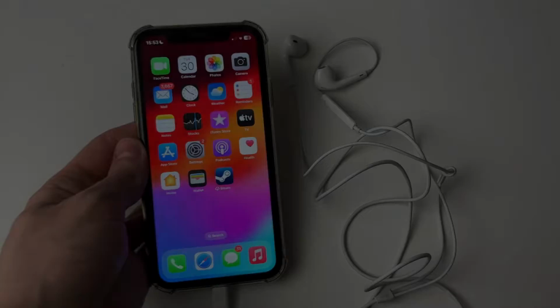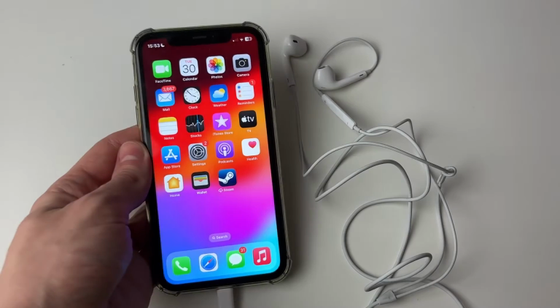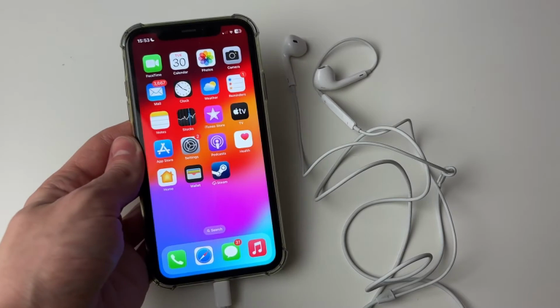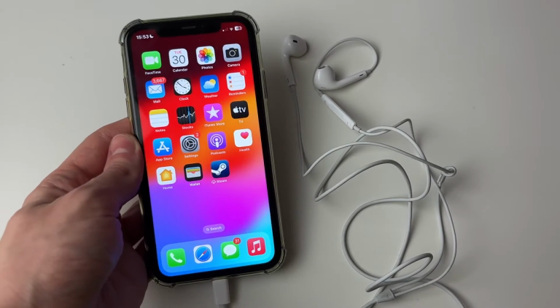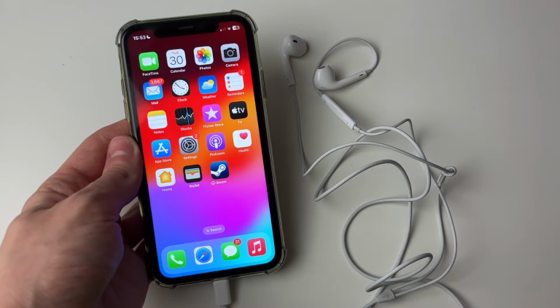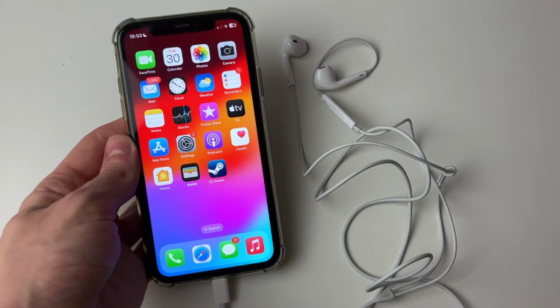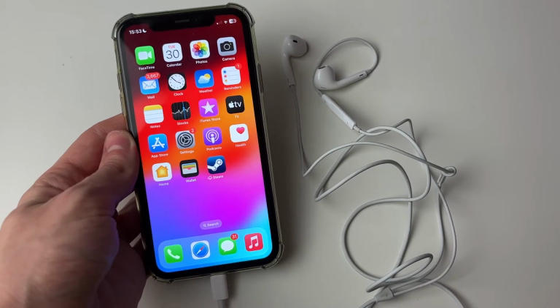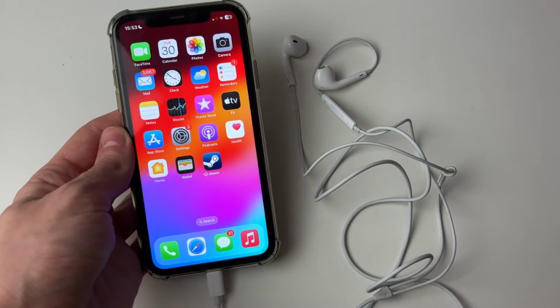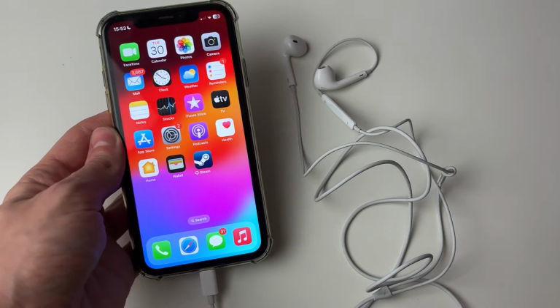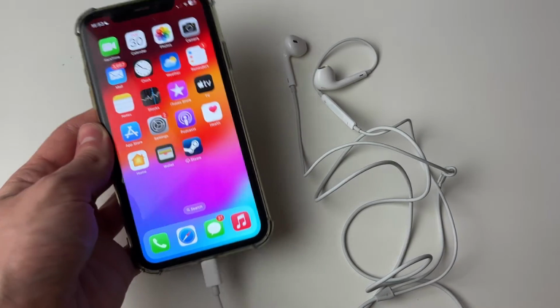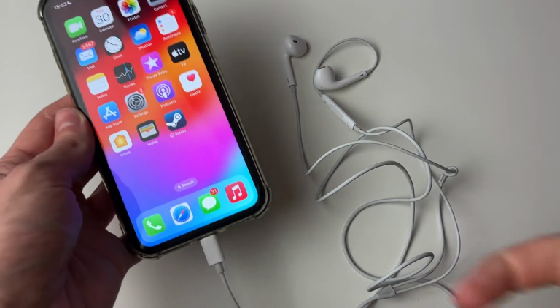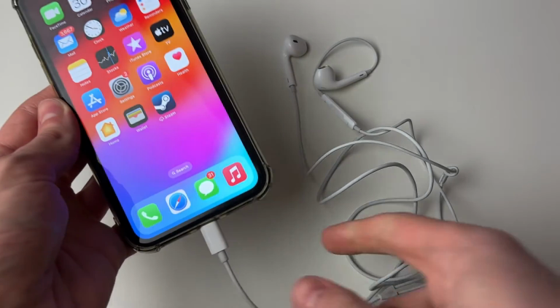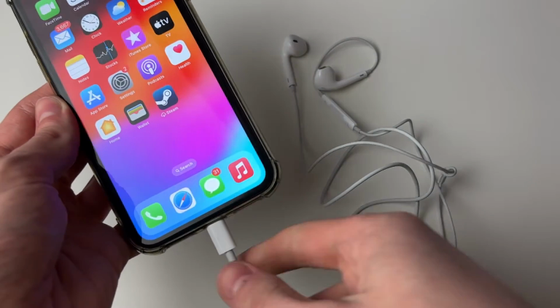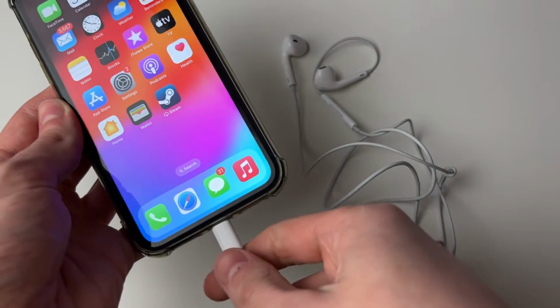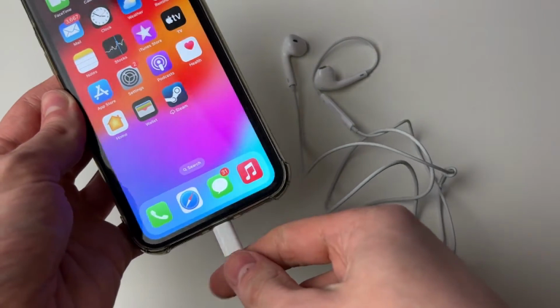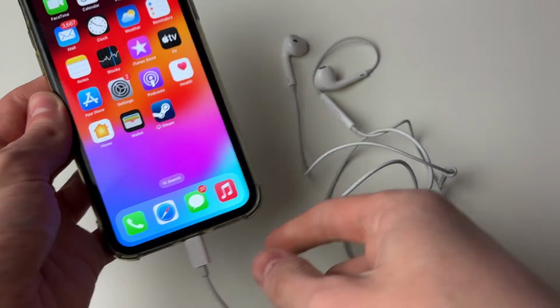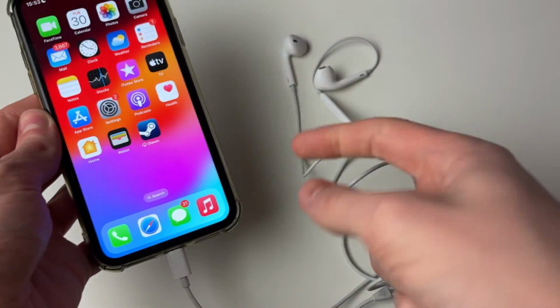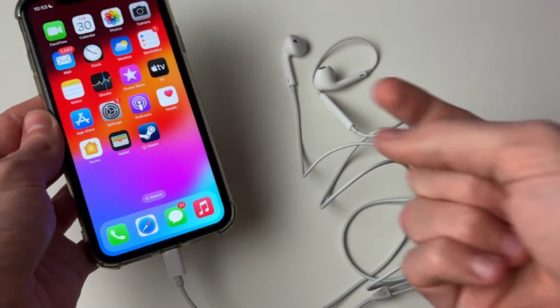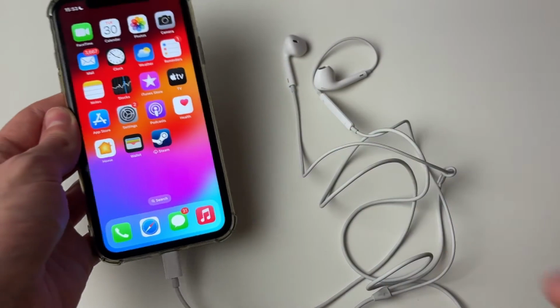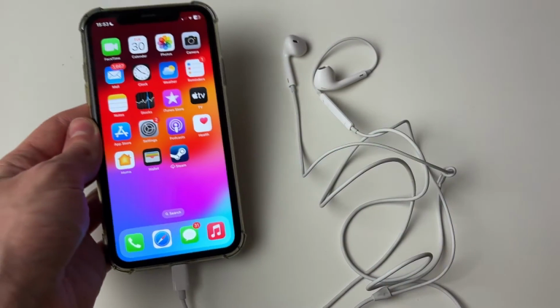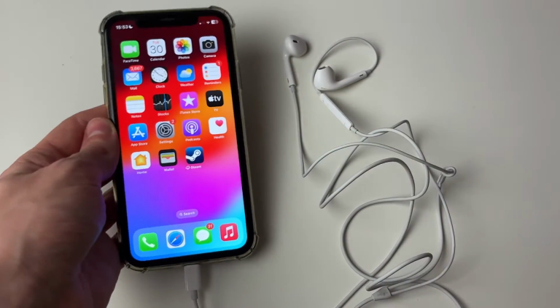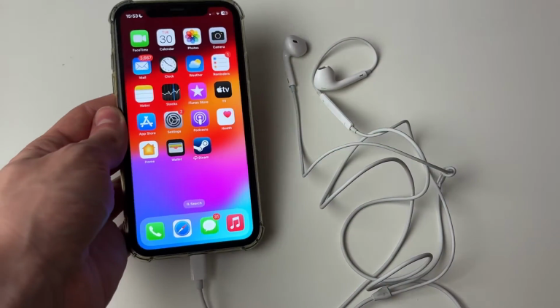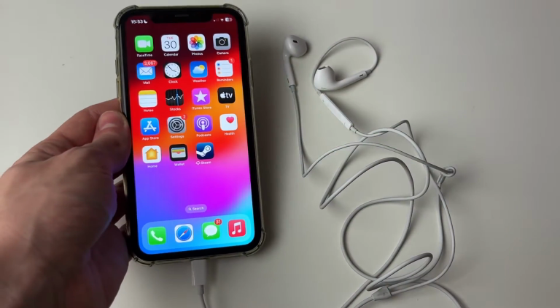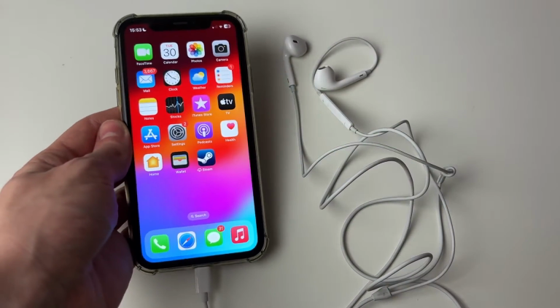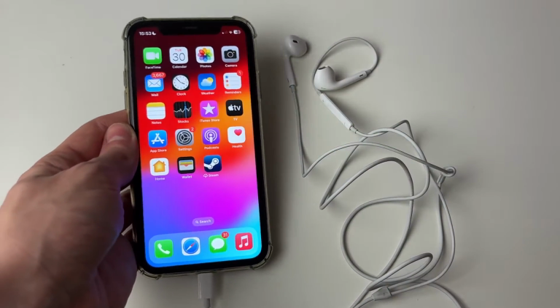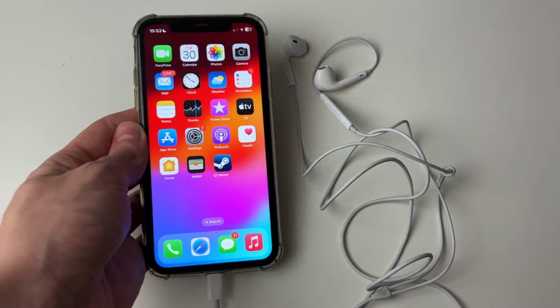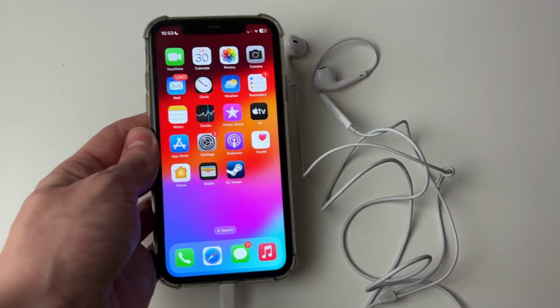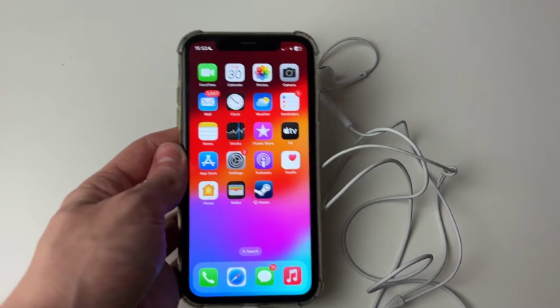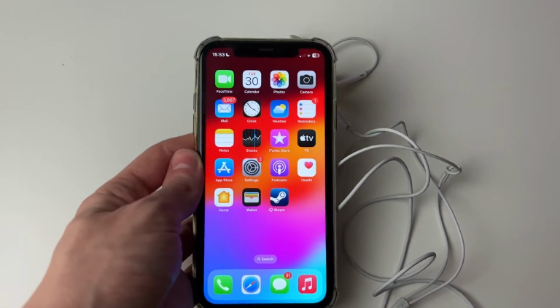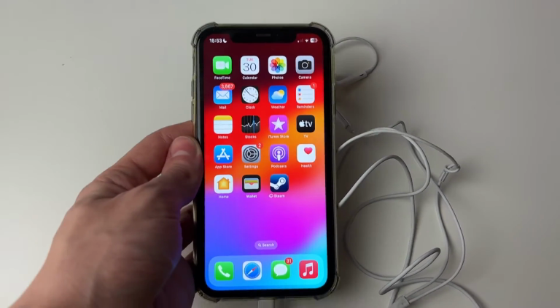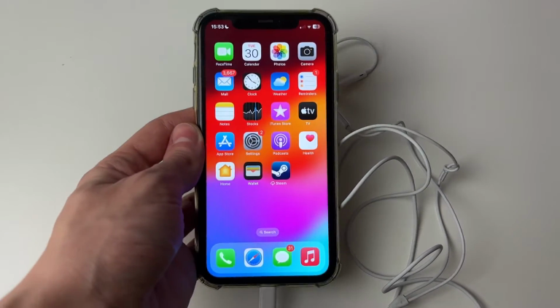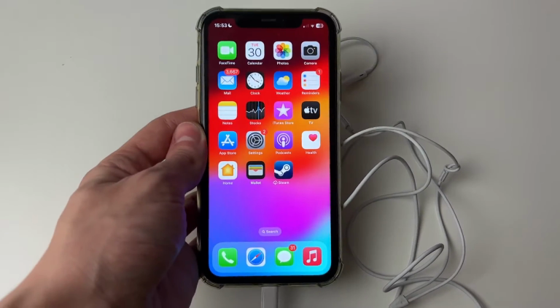We'll guide you through how to fix wired or plugged-in headphones not working on your iPhone.